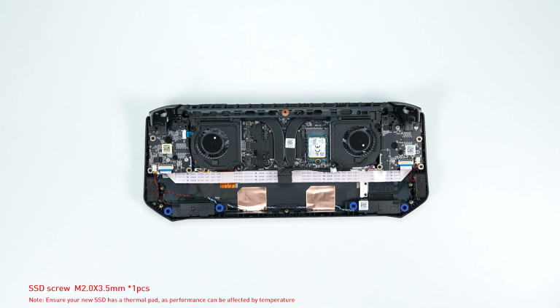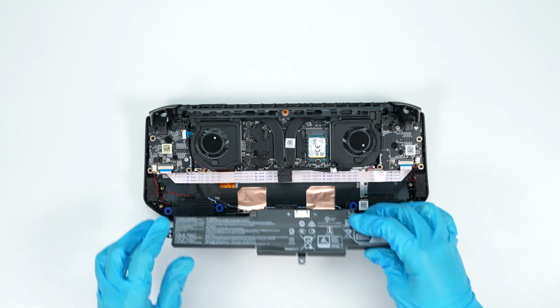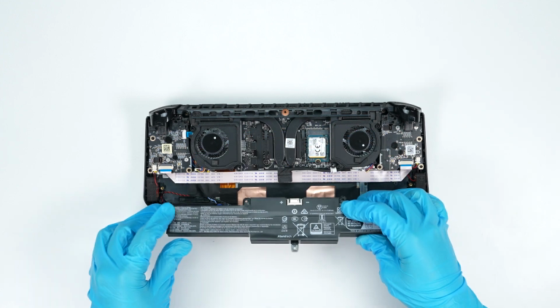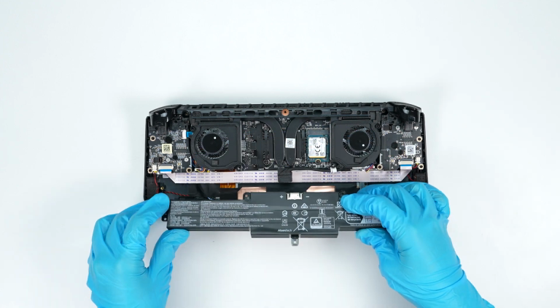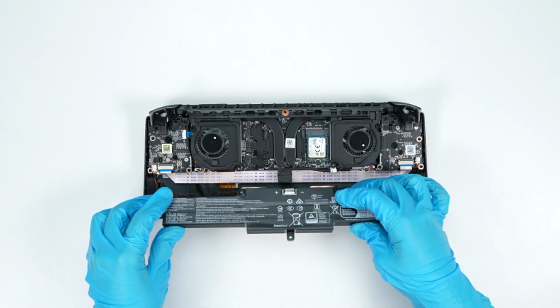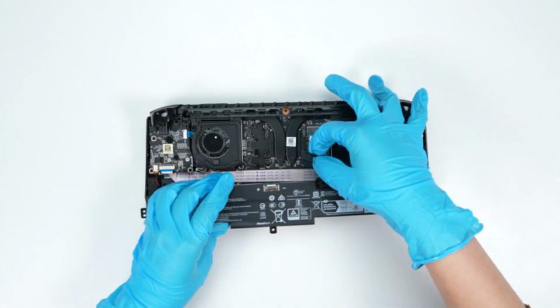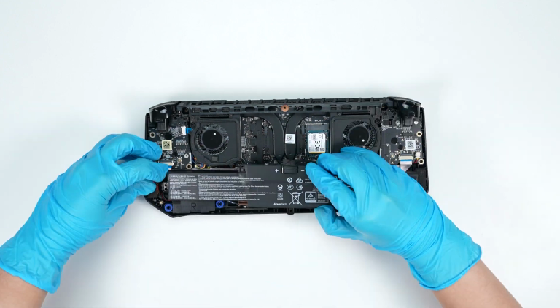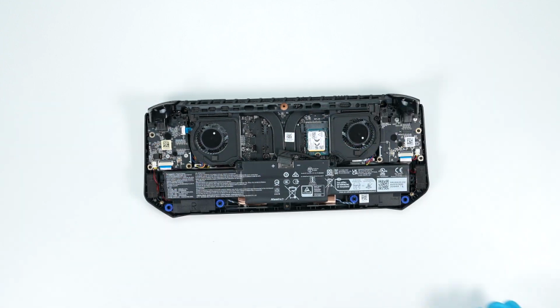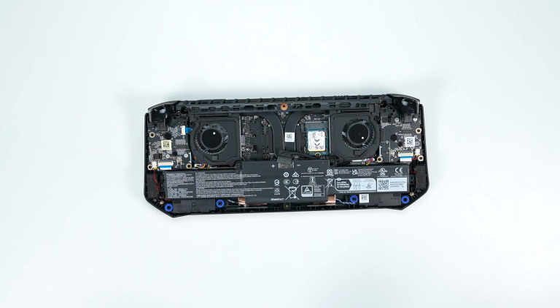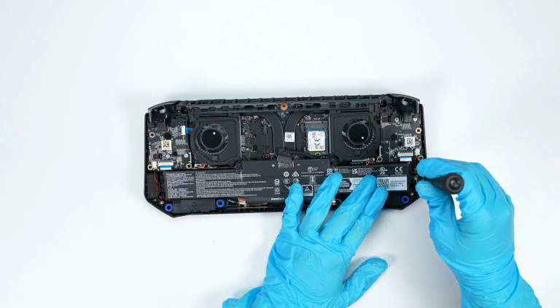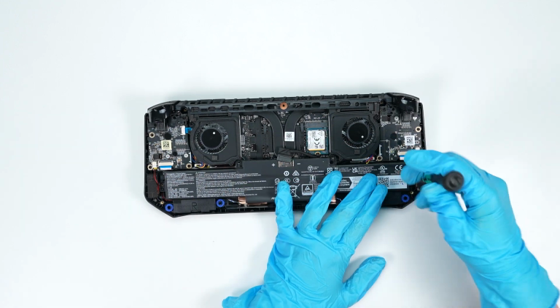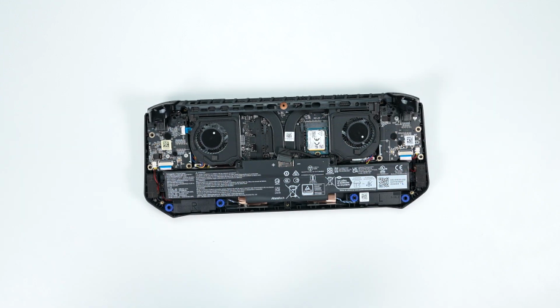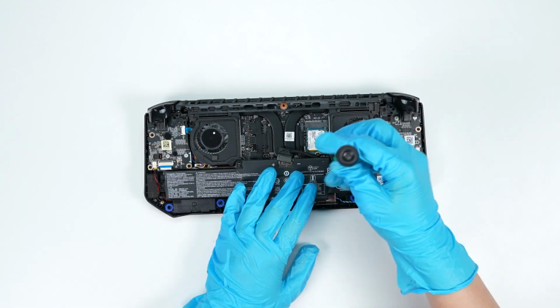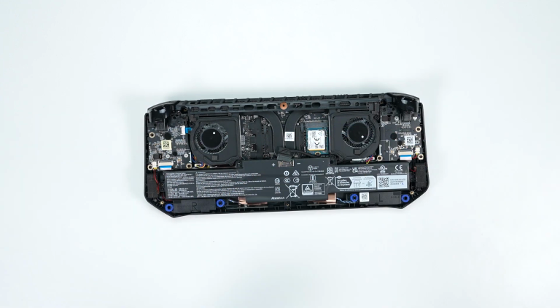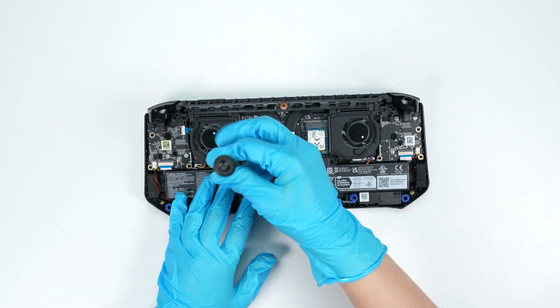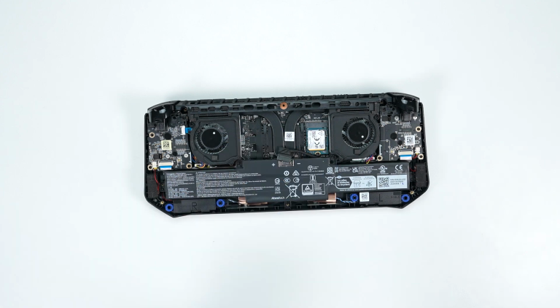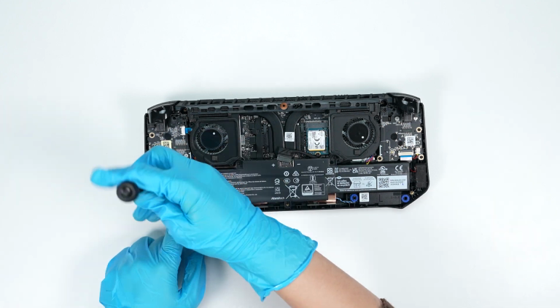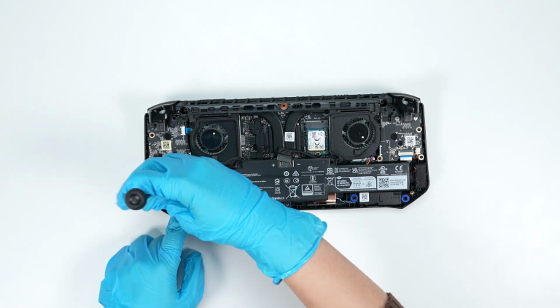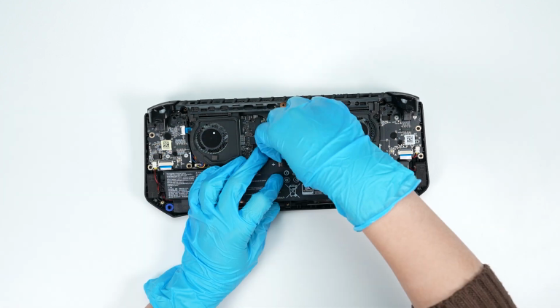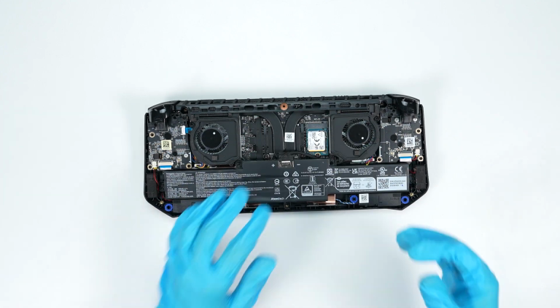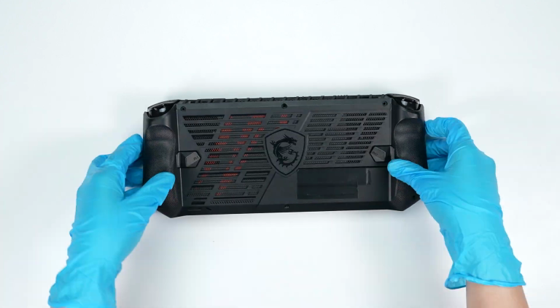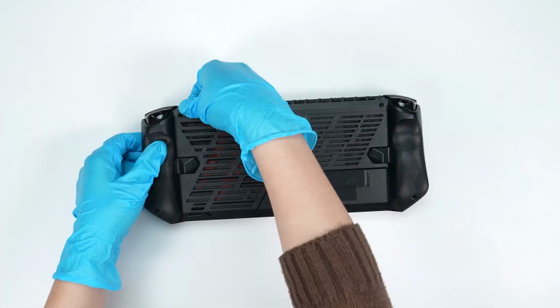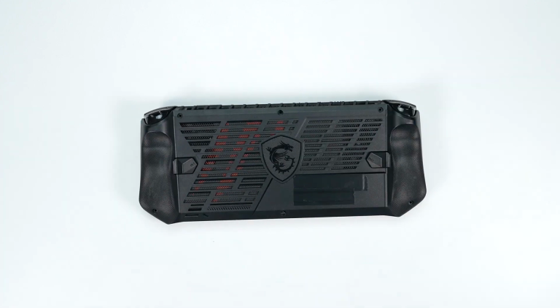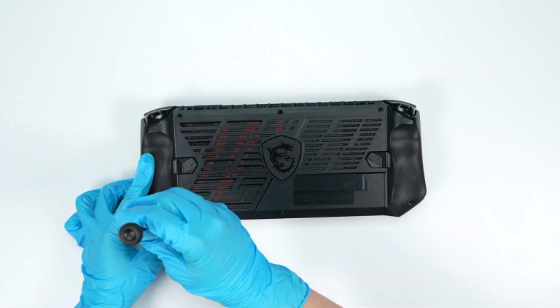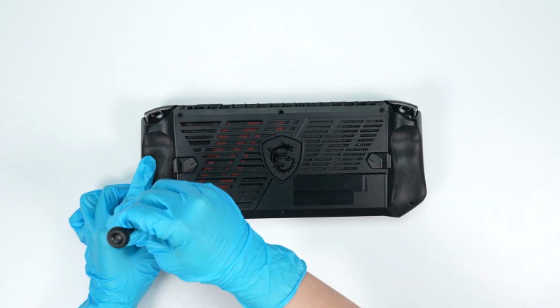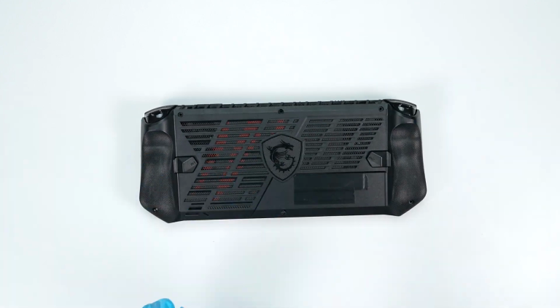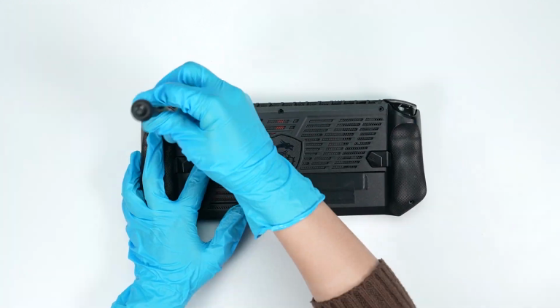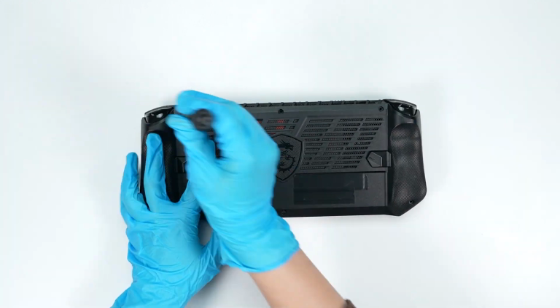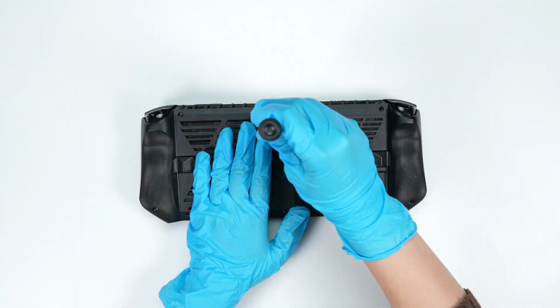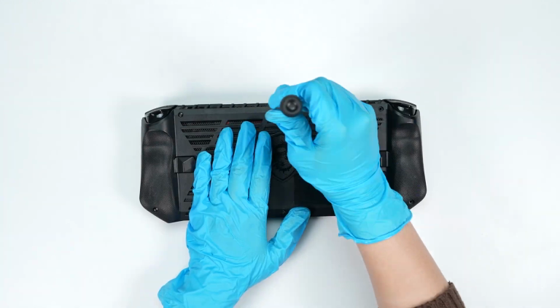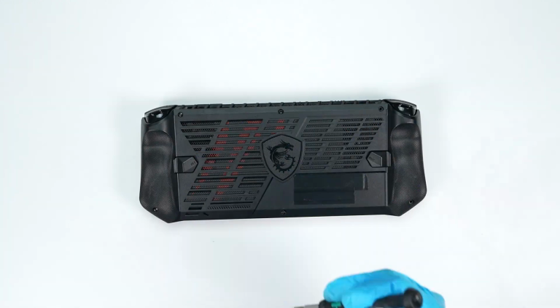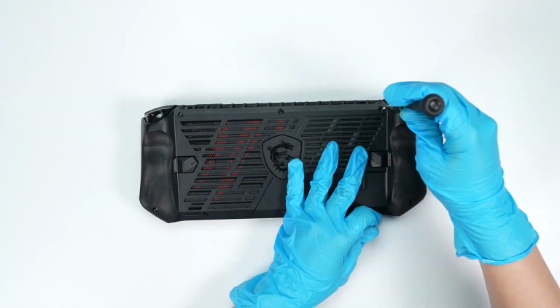Reverse the disassembly process to reattach the battery and back cover, ensuring all screws and cables are returned to their original positions.